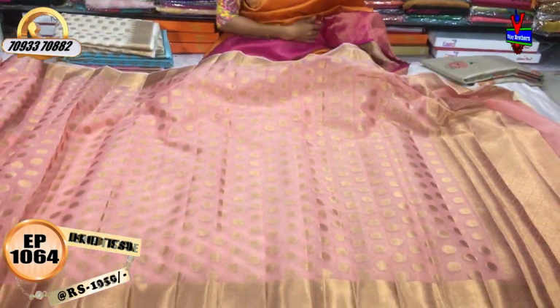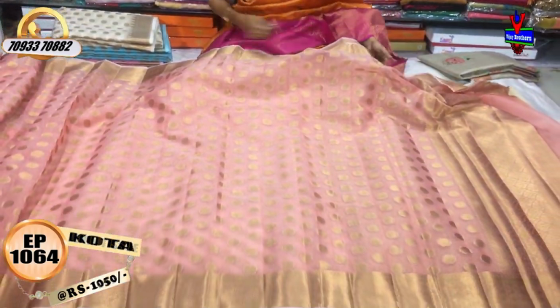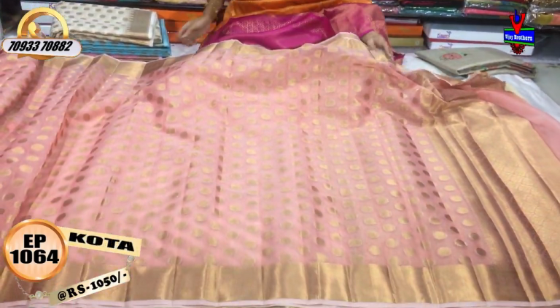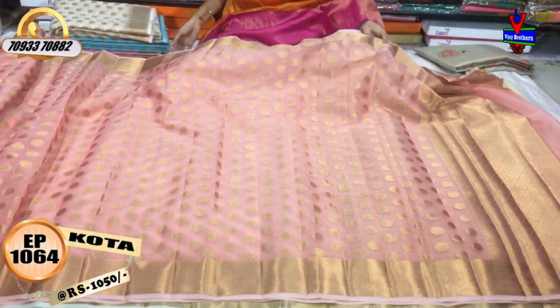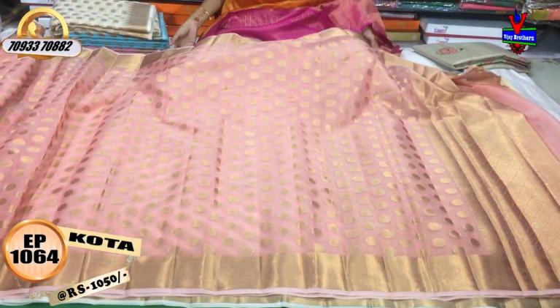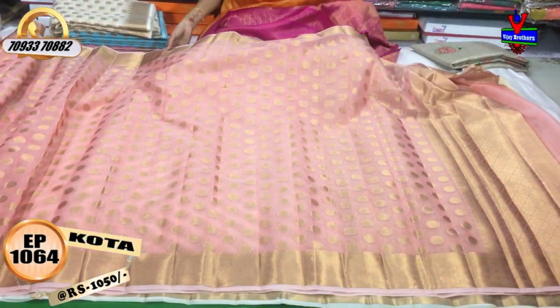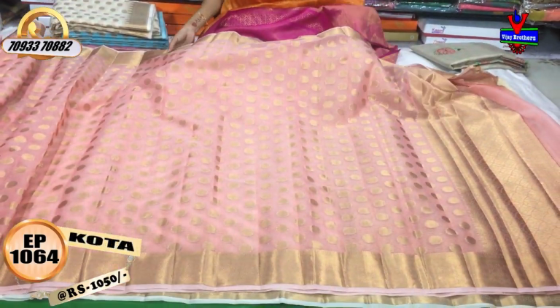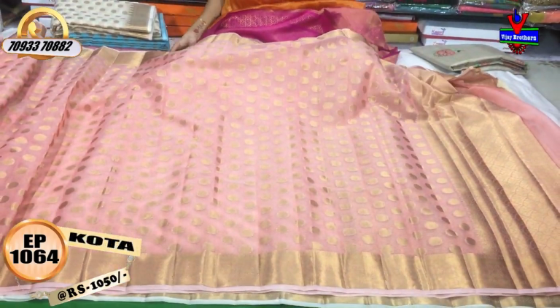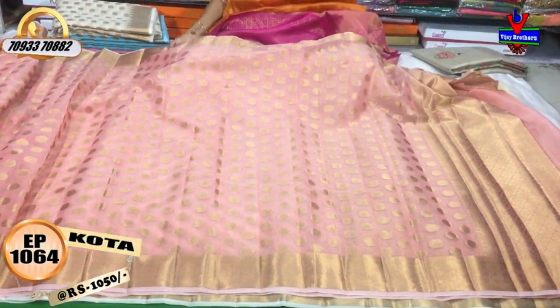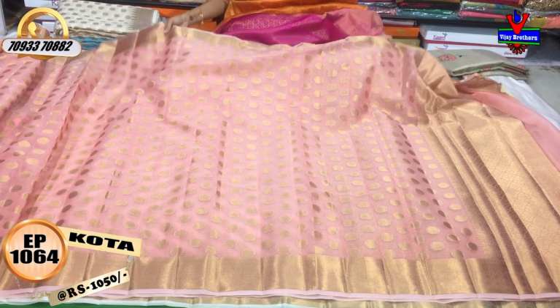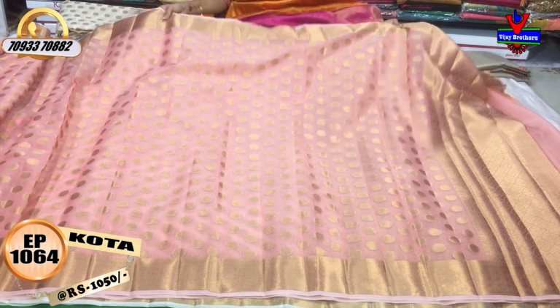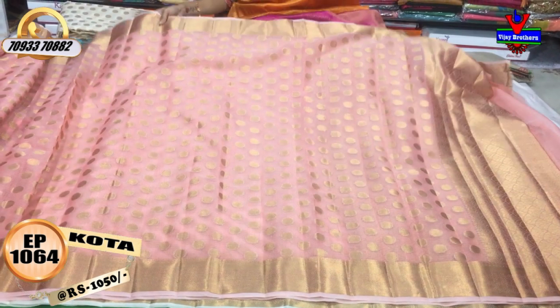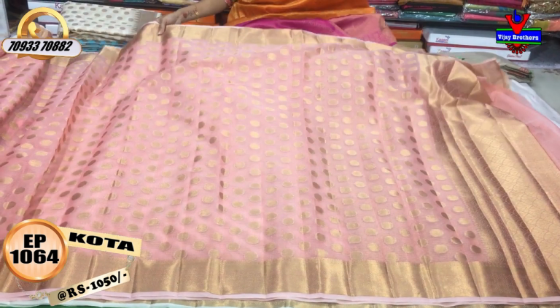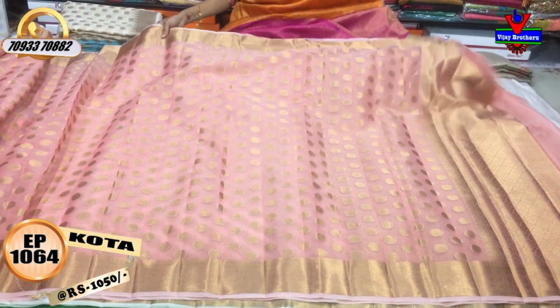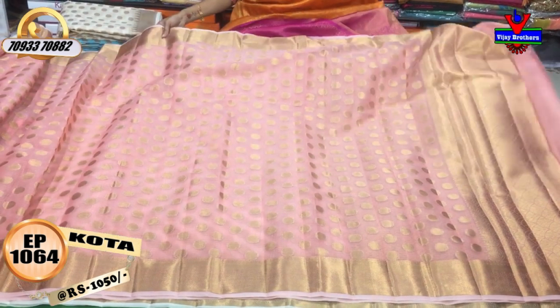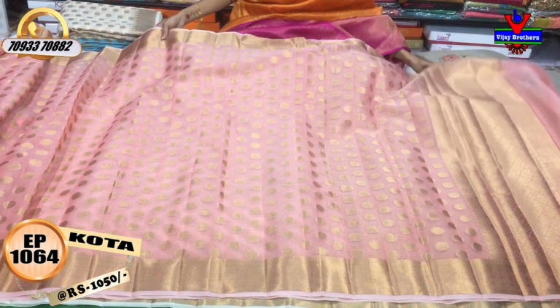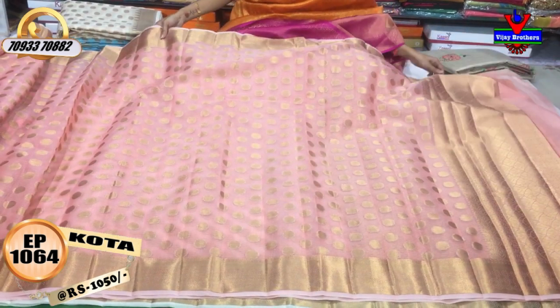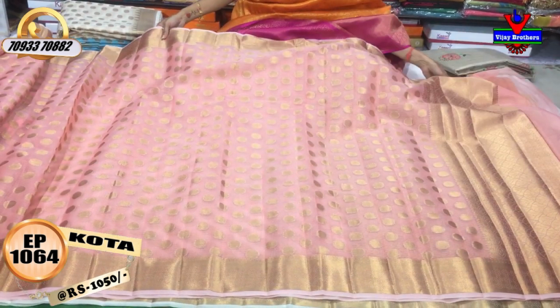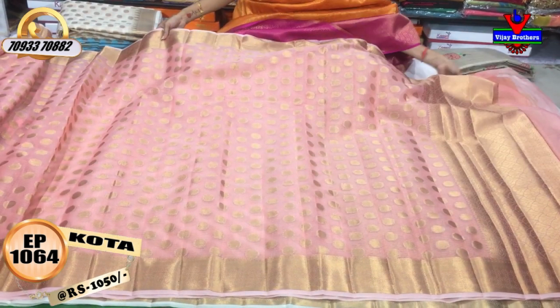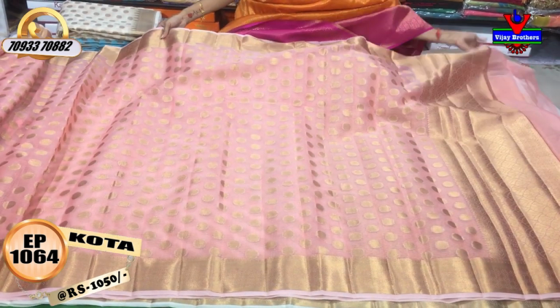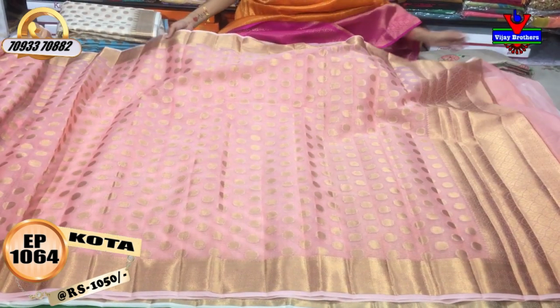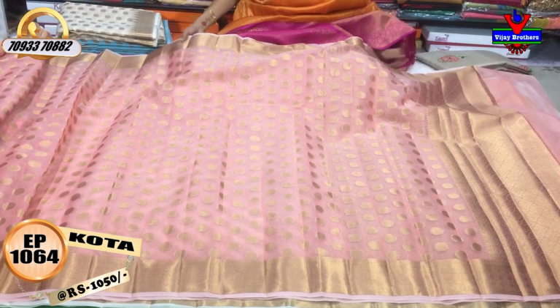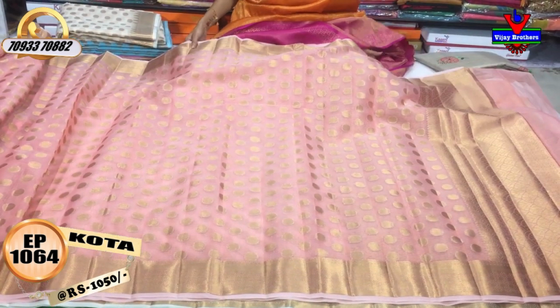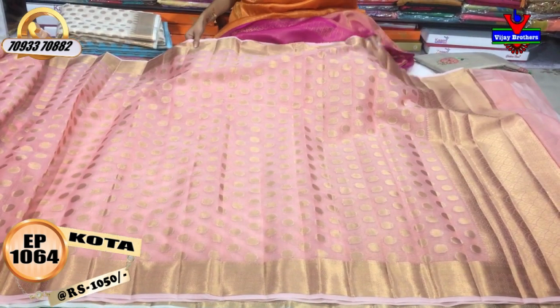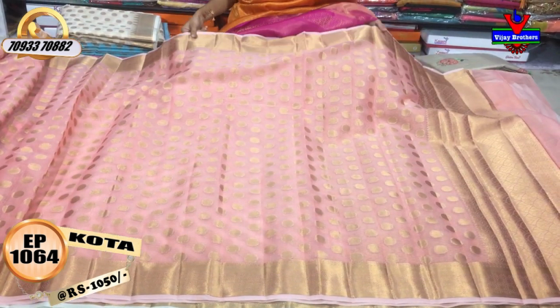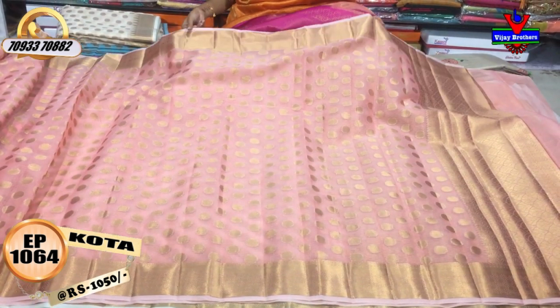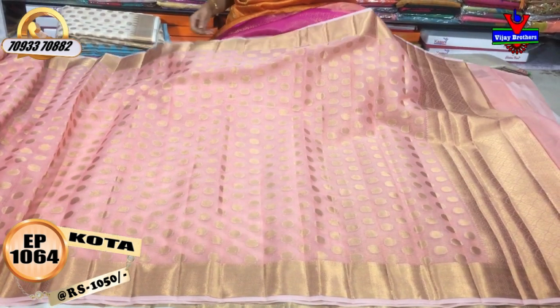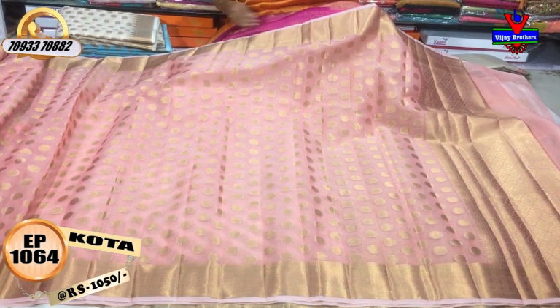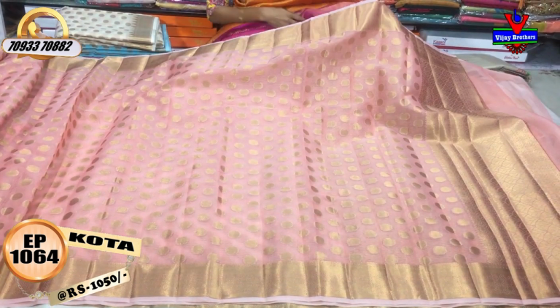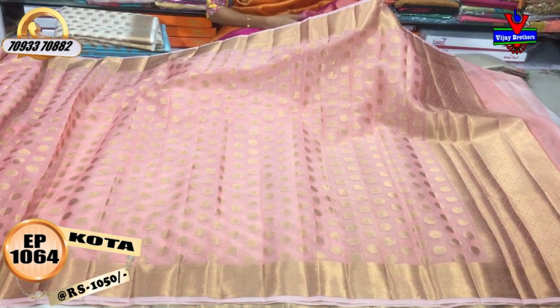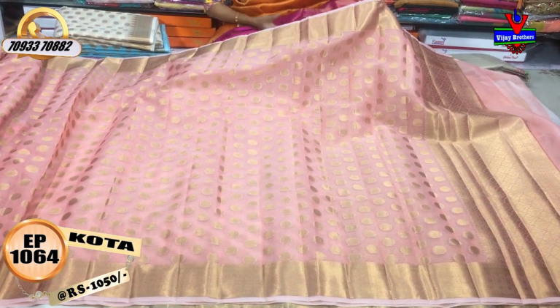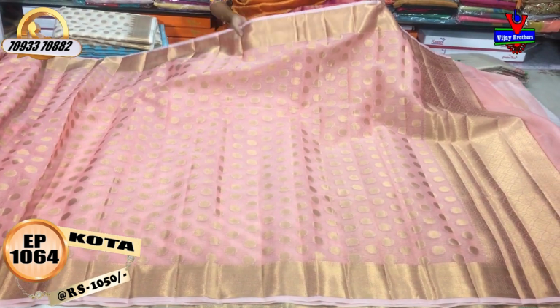There are all collections available across three showrooms. We have 20 showrooms — at Chikarpalli, Ashok Nagar, and Crossroads. We have Vijay Brothers.